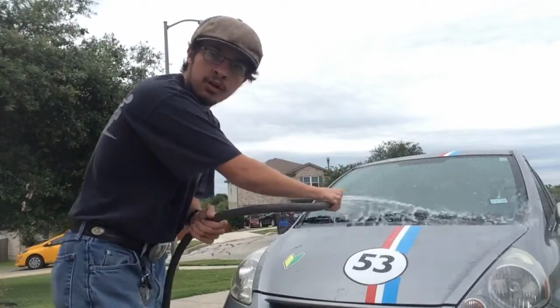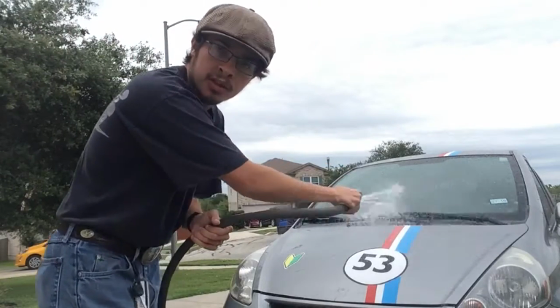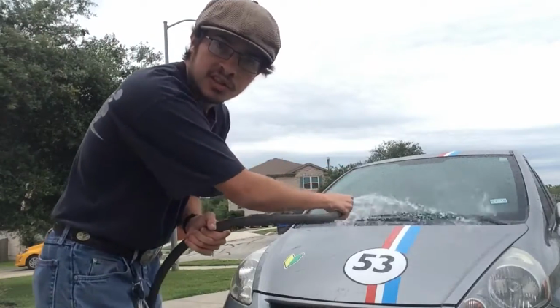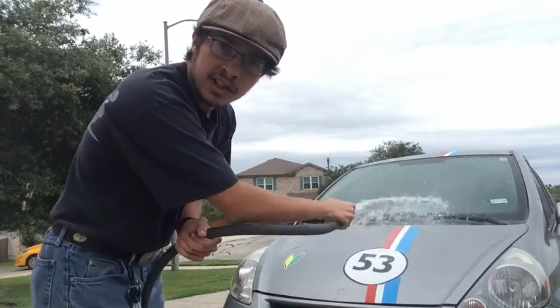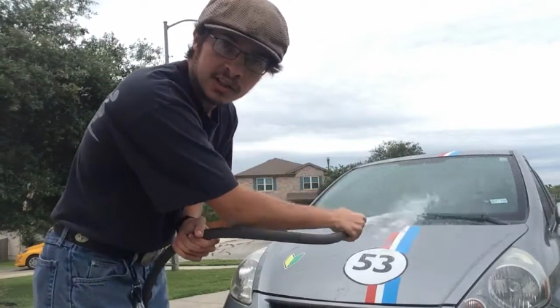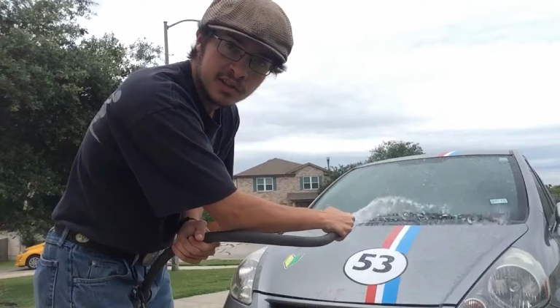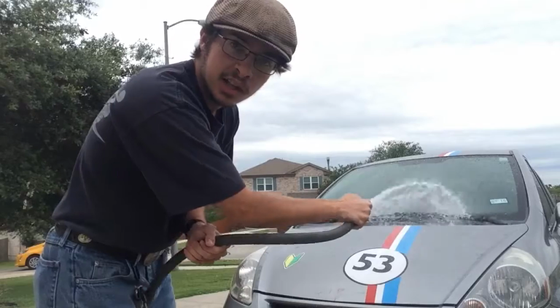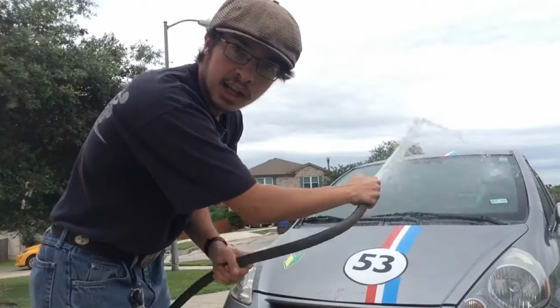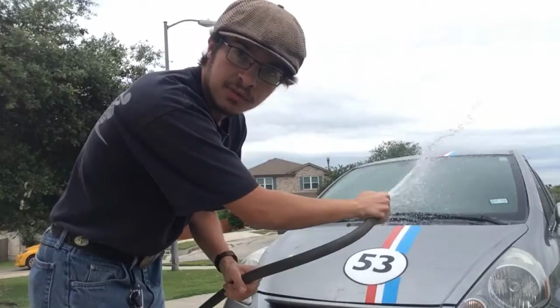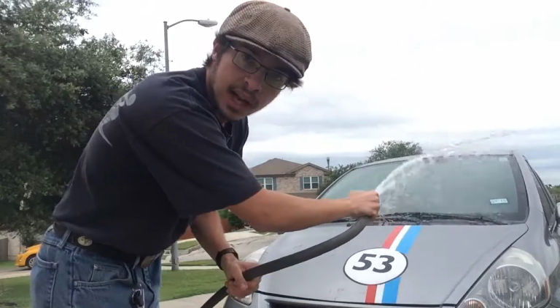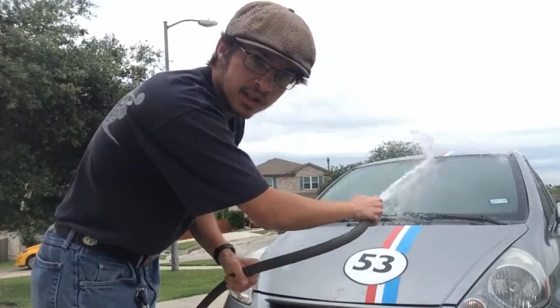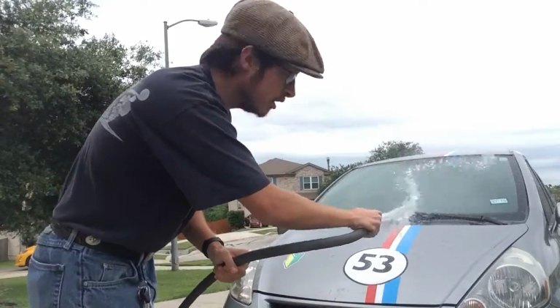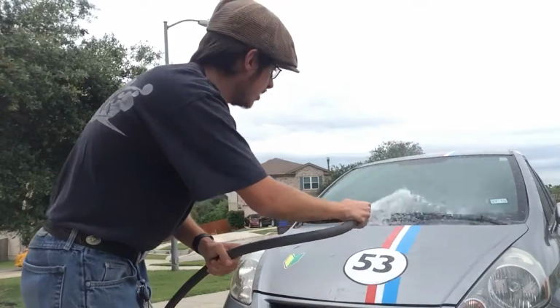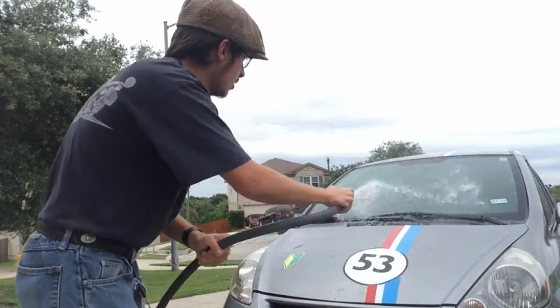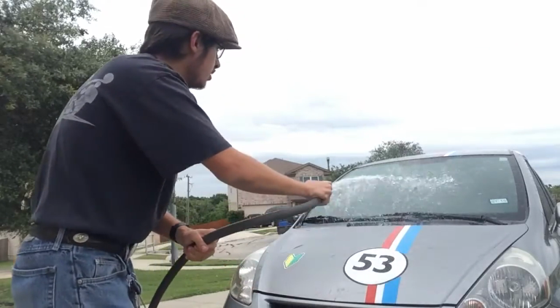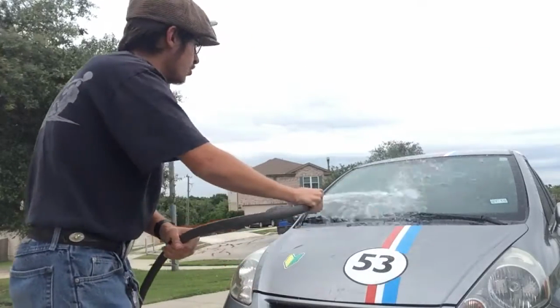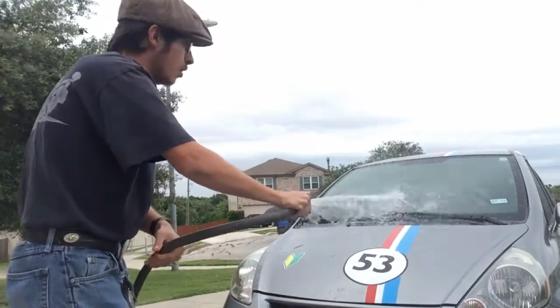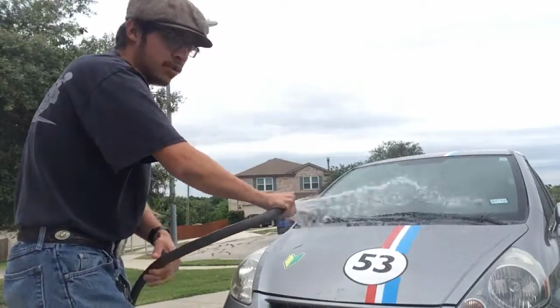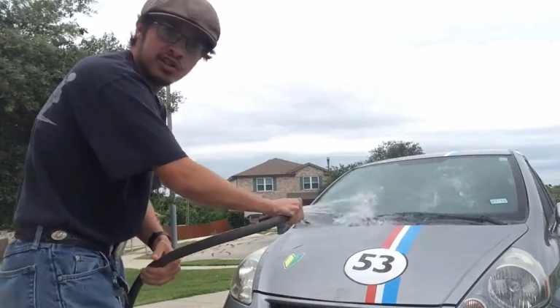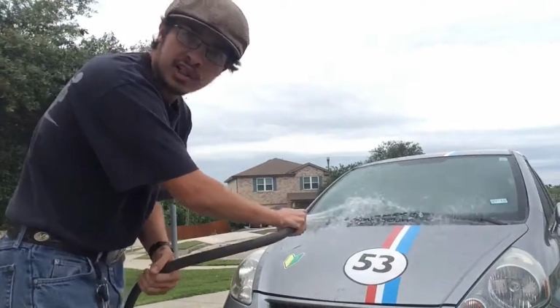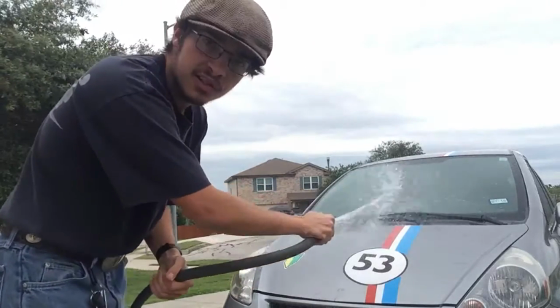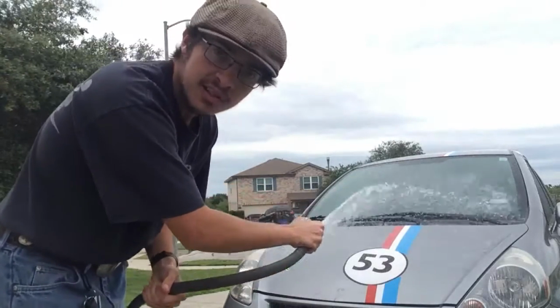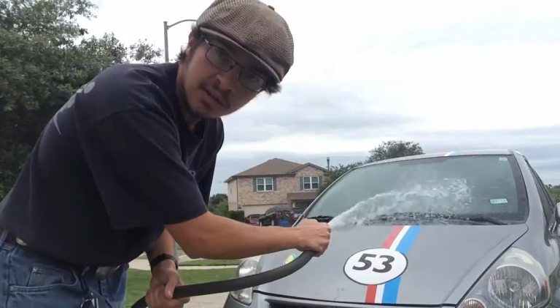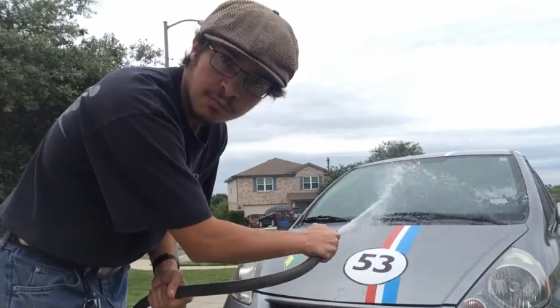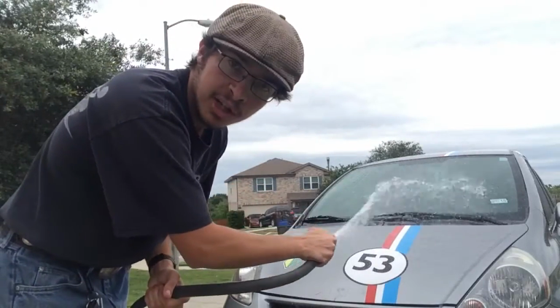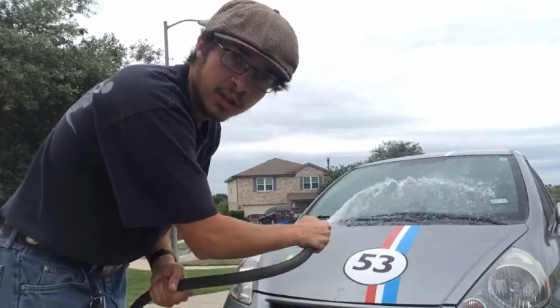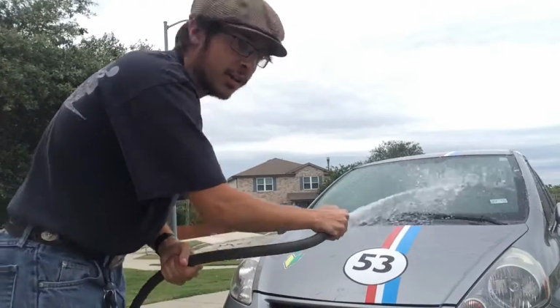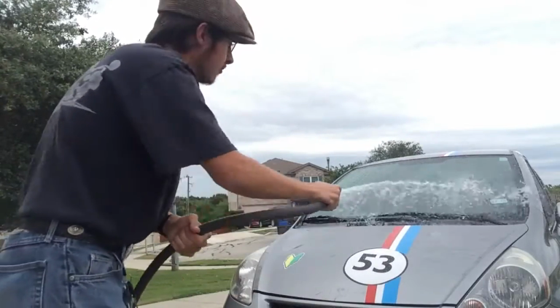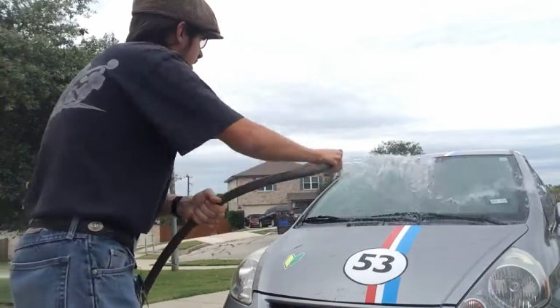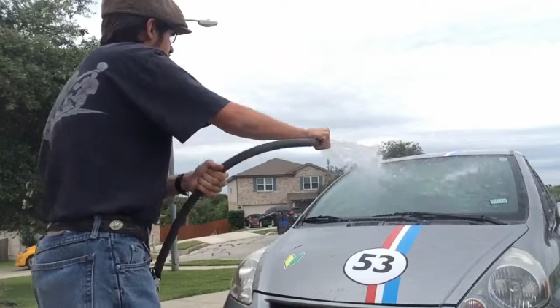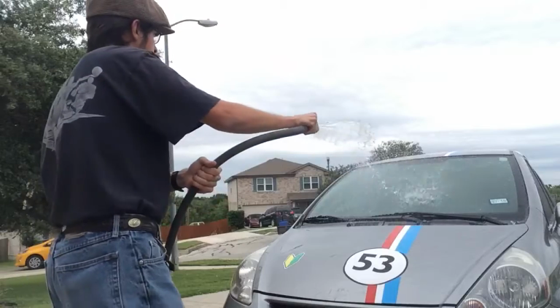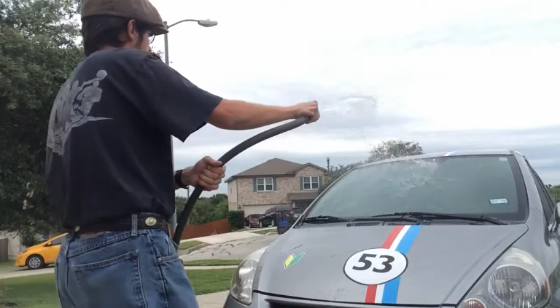When it comes to your stickers, if you actually use water on your stickers, they don't peel off. That's a good thing.